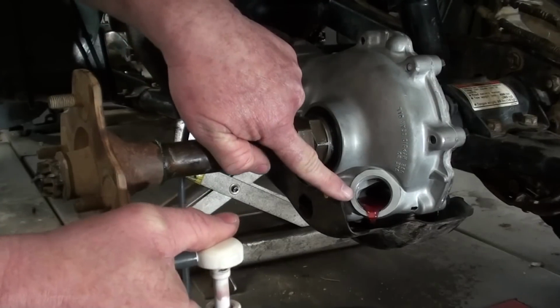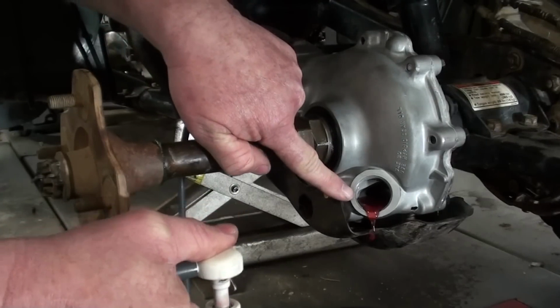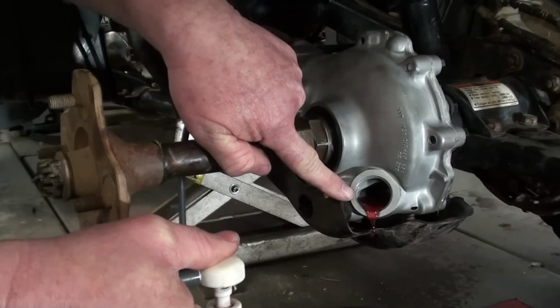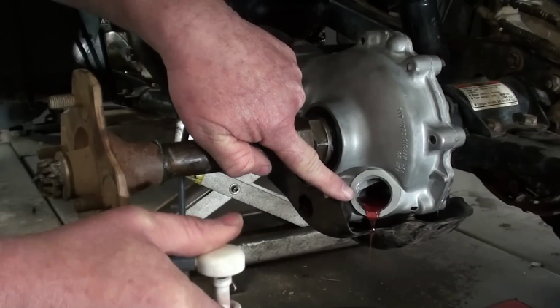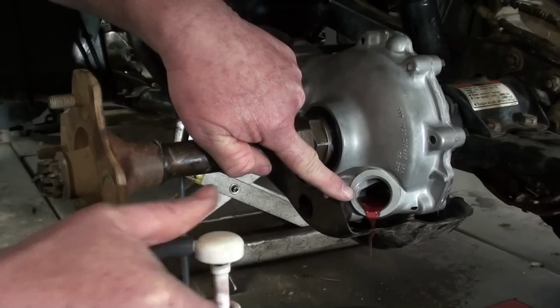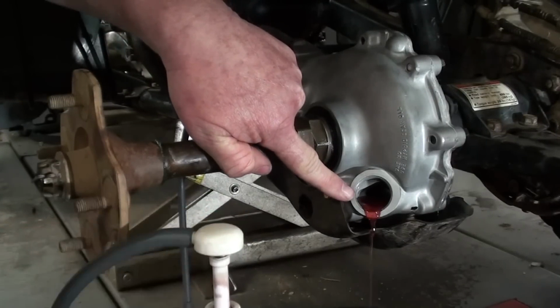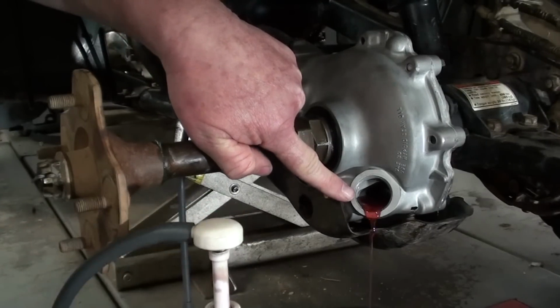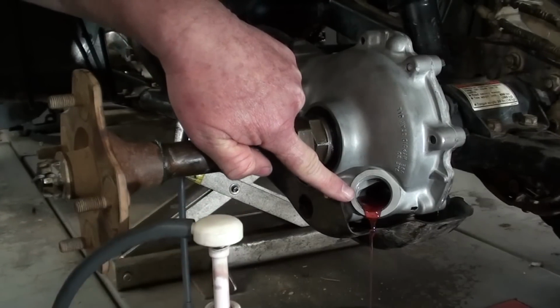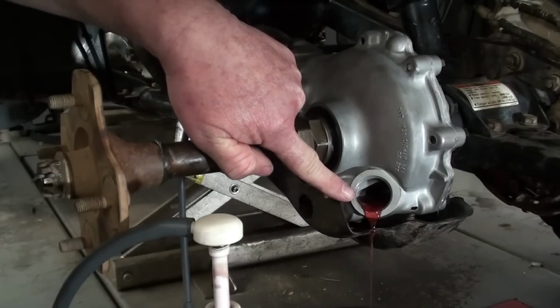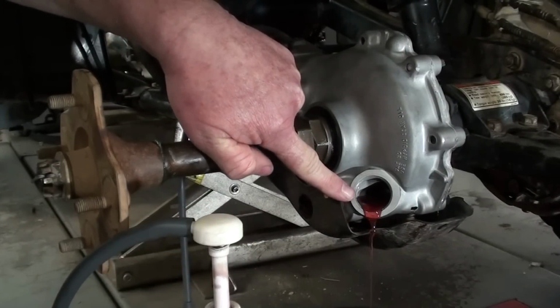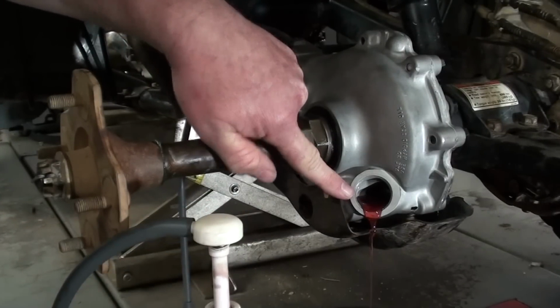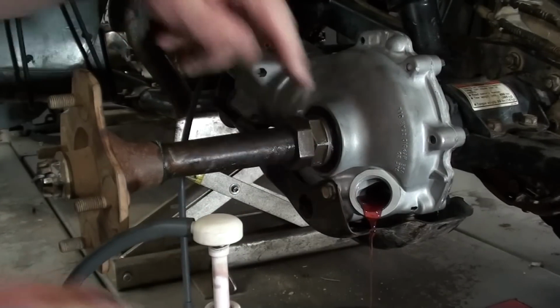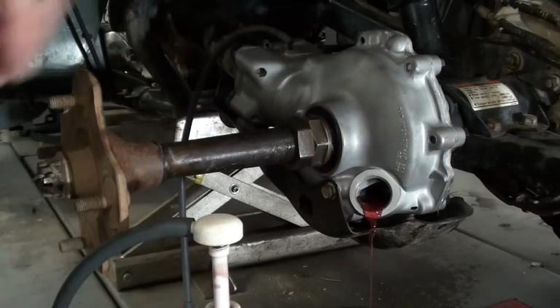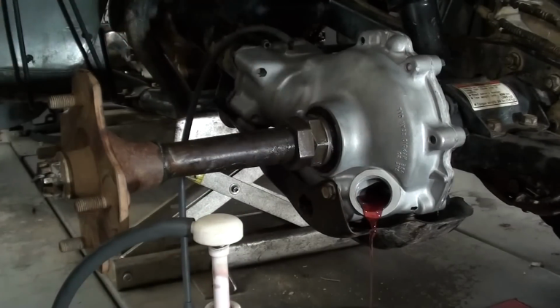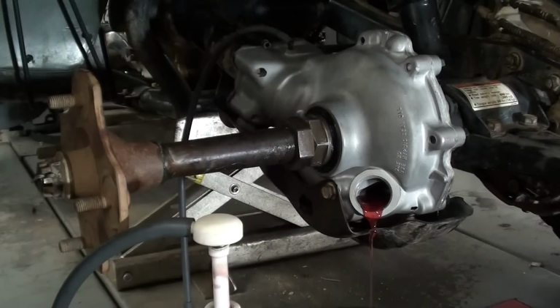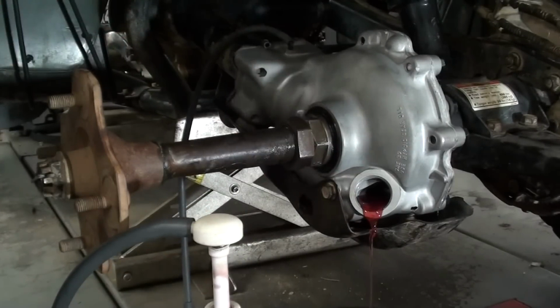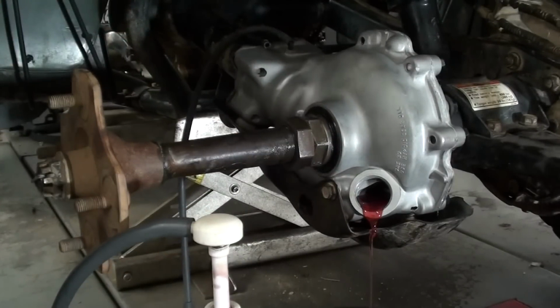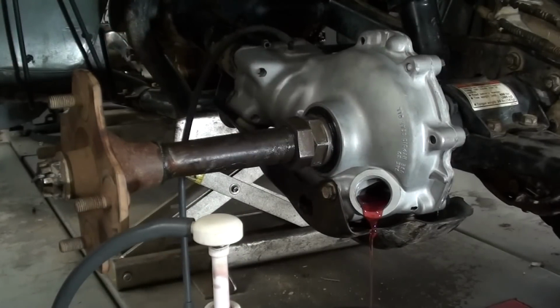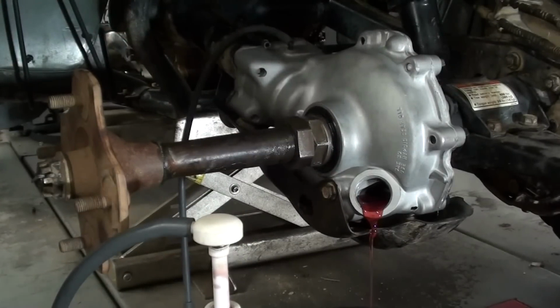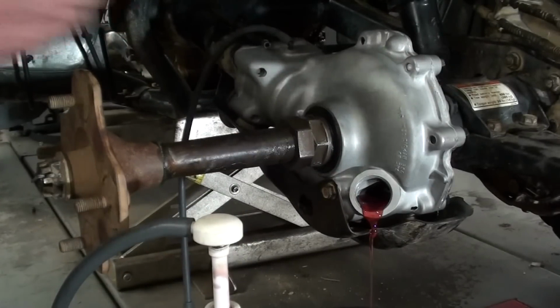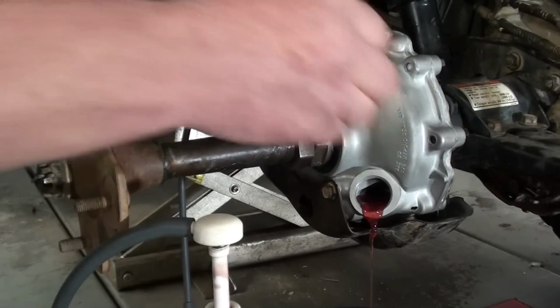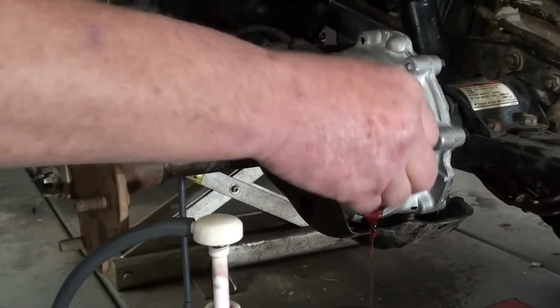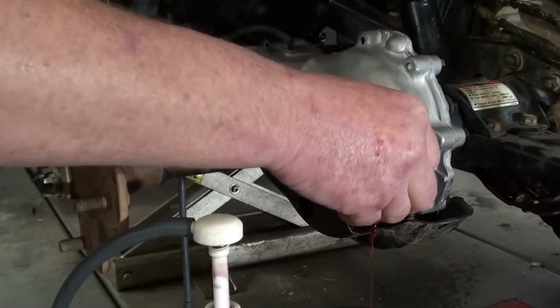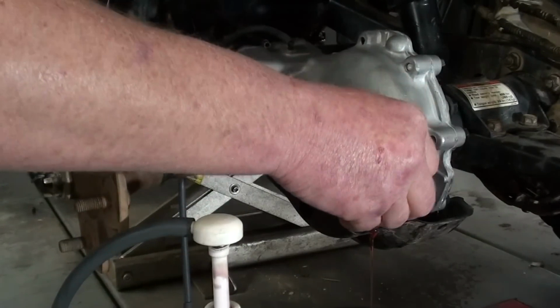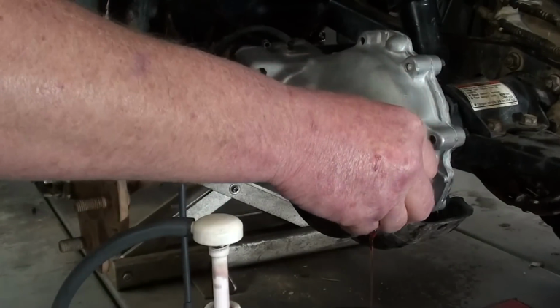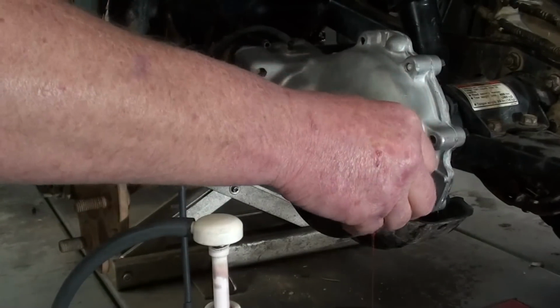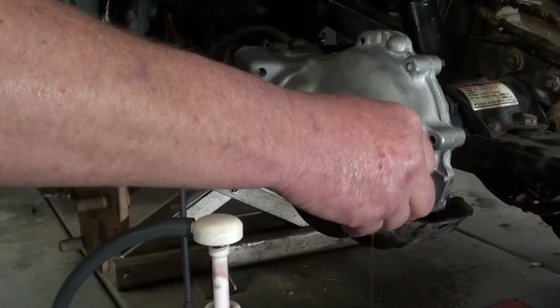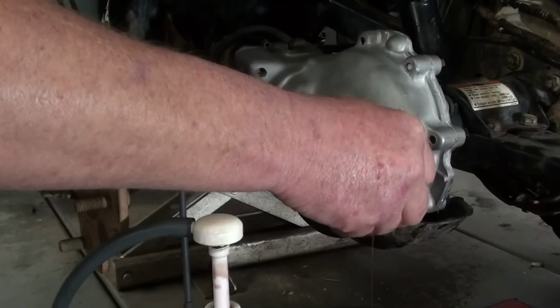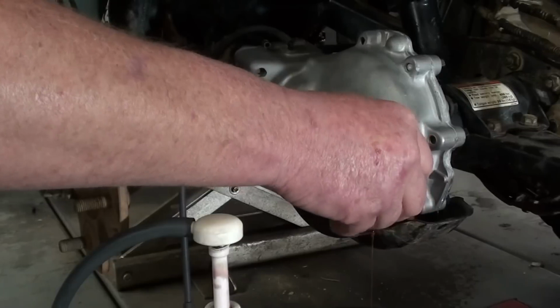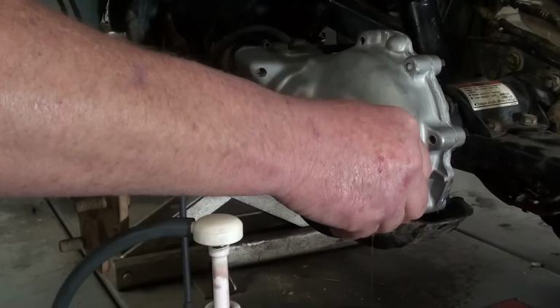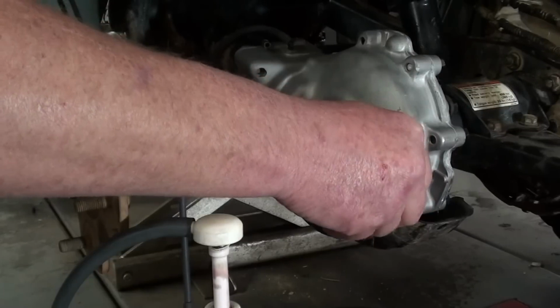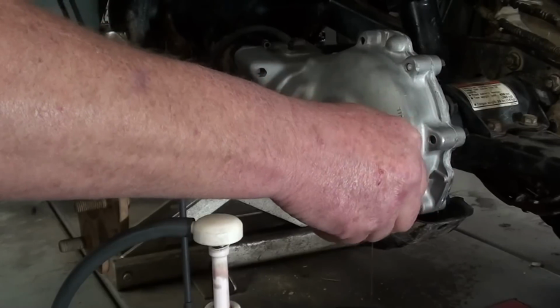You can see that gear oil start to come out, so that means she's full. We'll just cap that off.